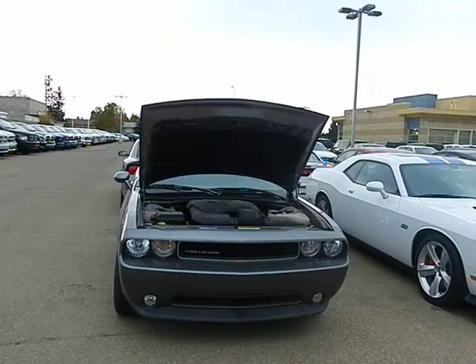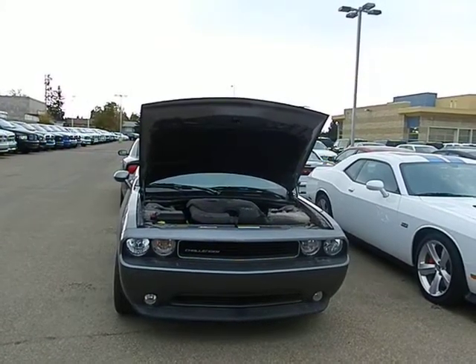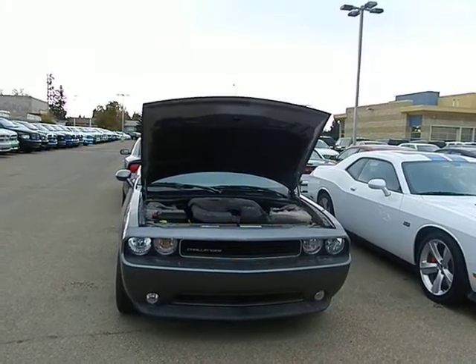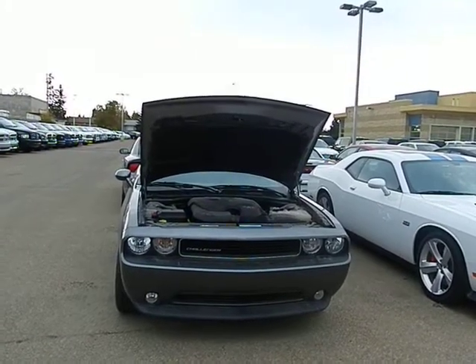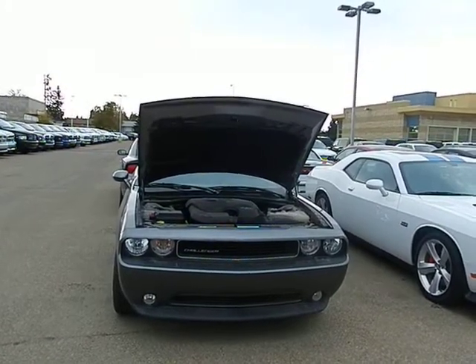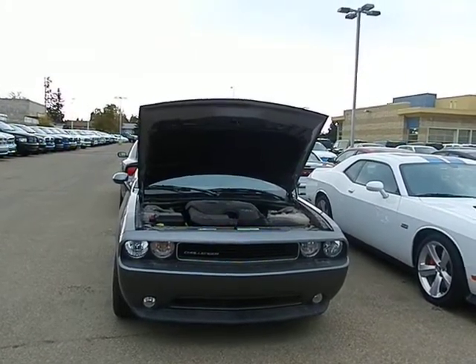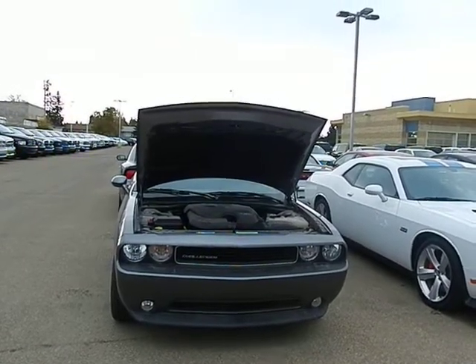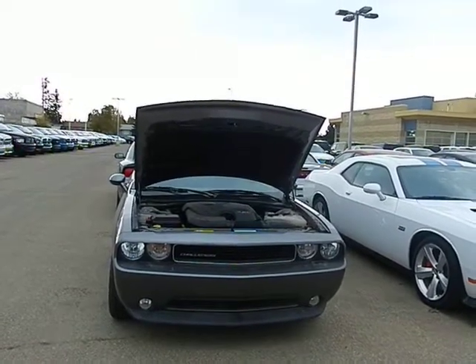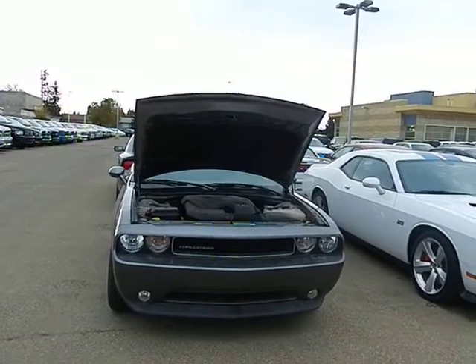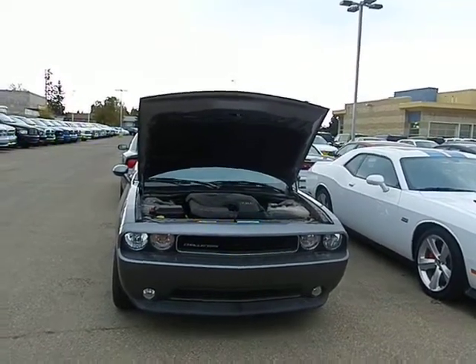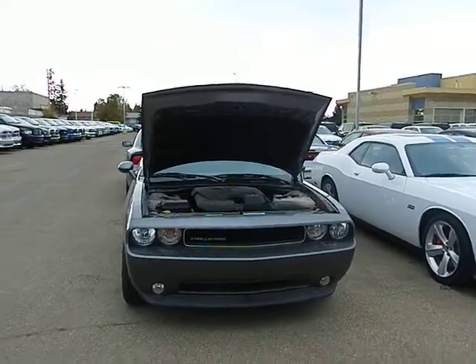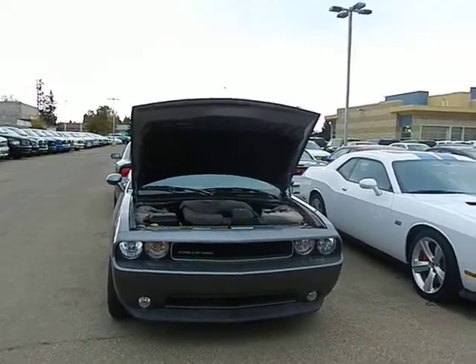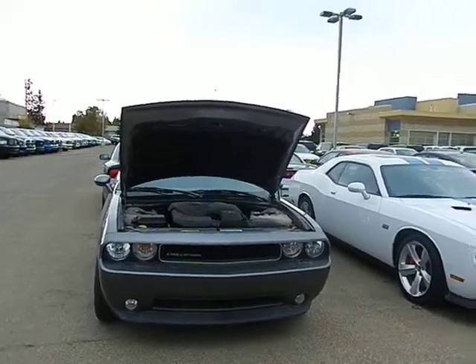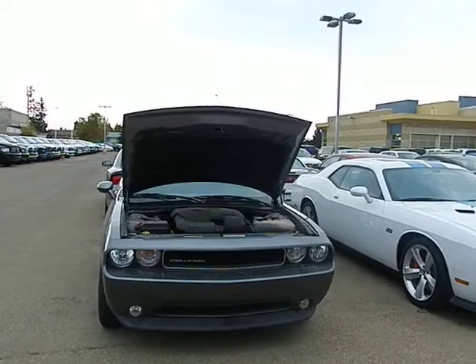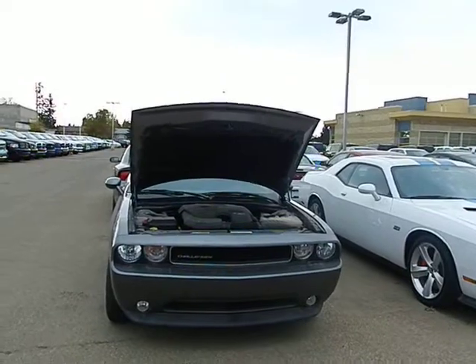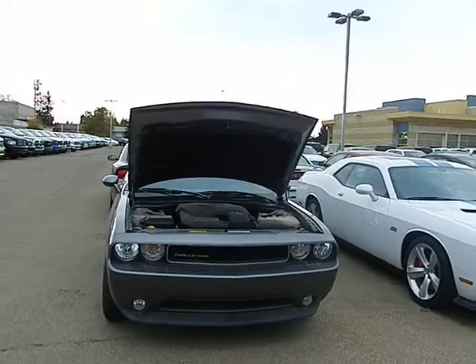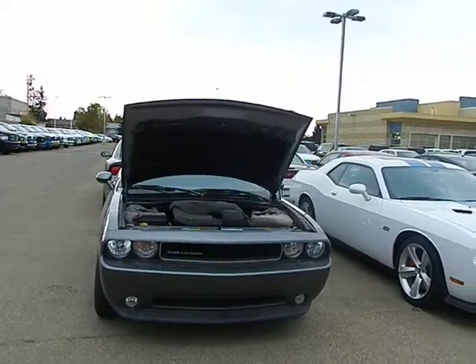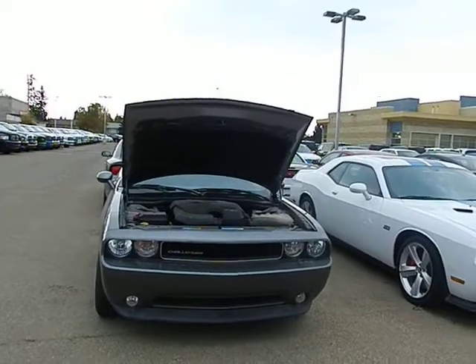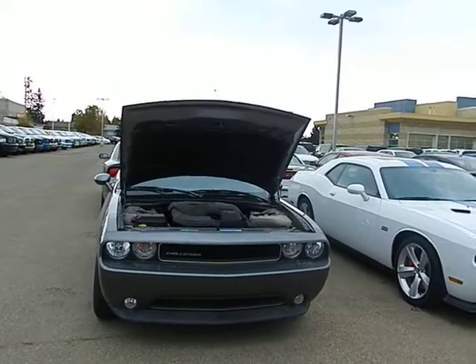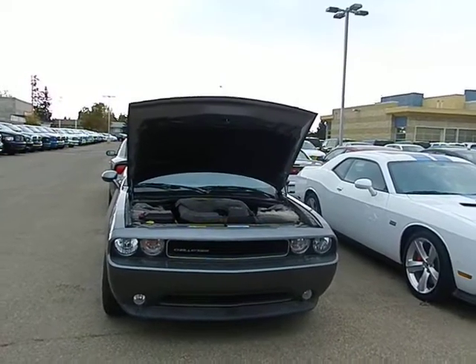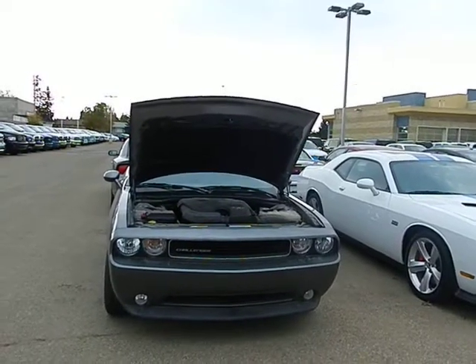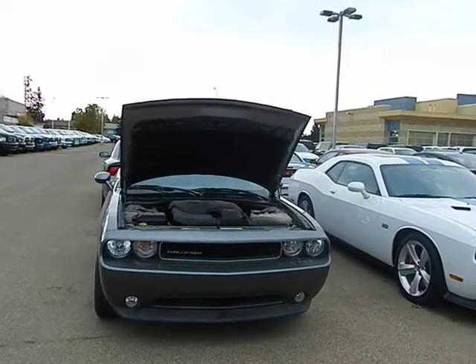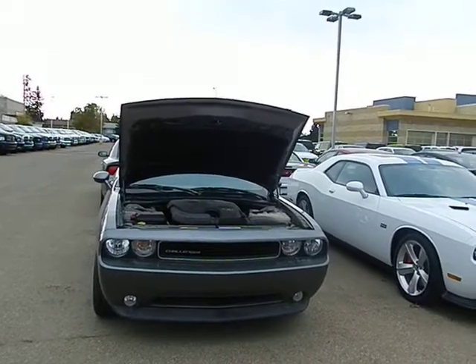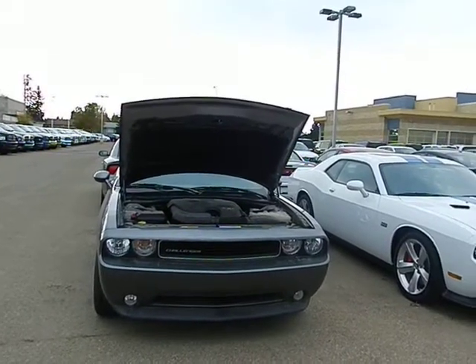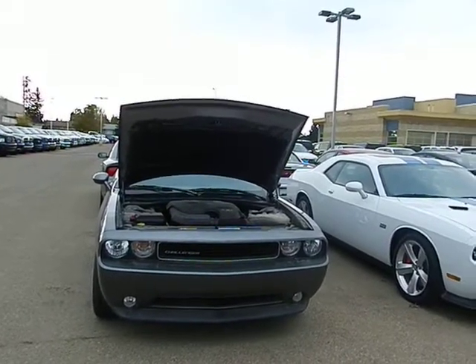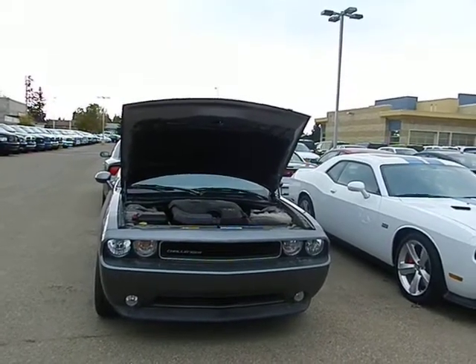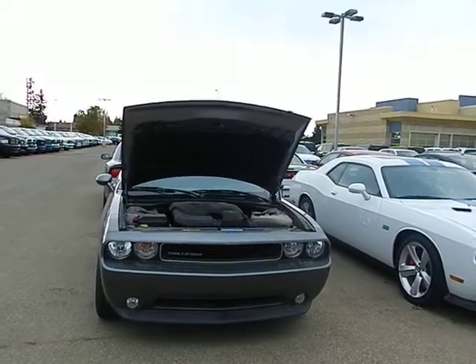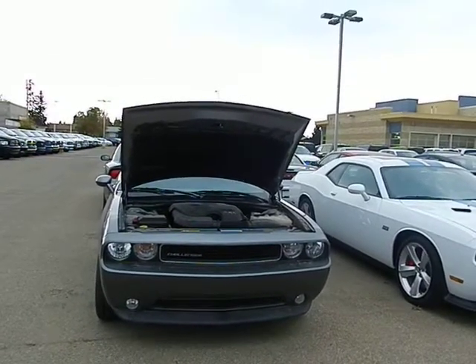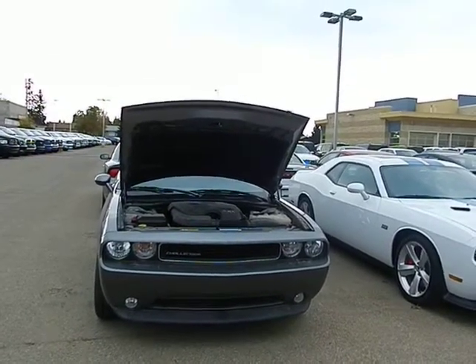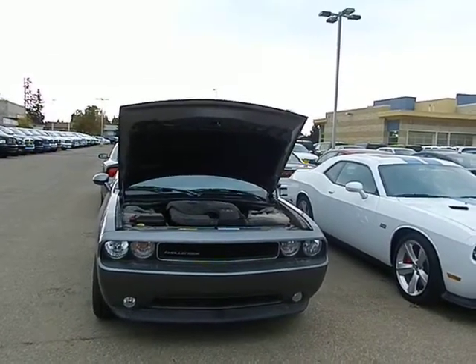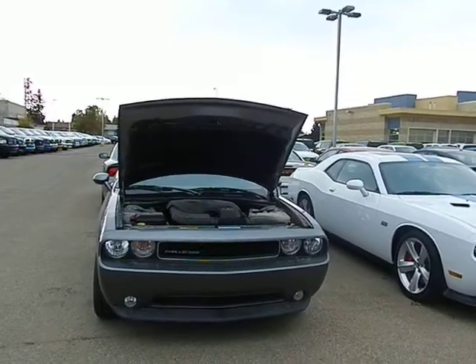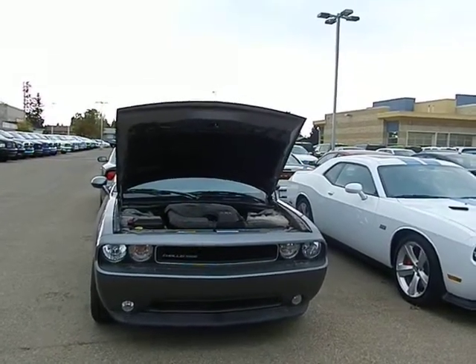Hey, this is Maple from Legendary Dodge. I just wanted to do a quick walk around video on the 2012 Challenger.